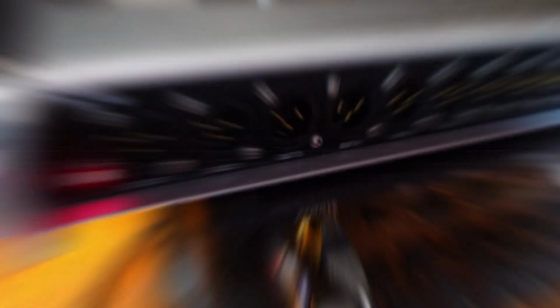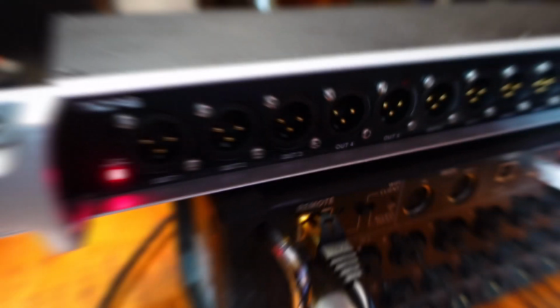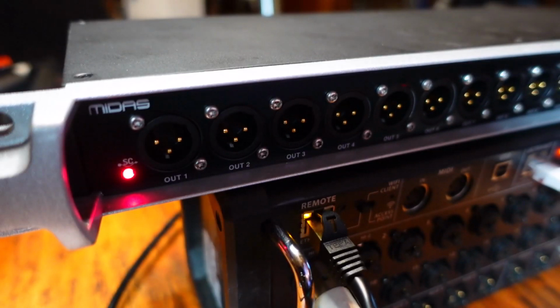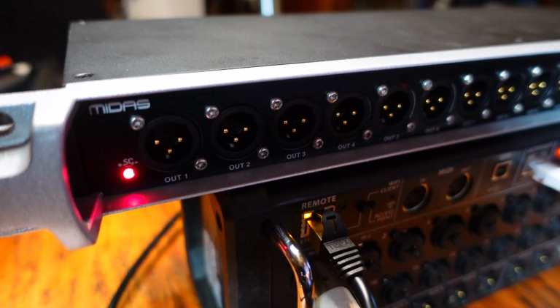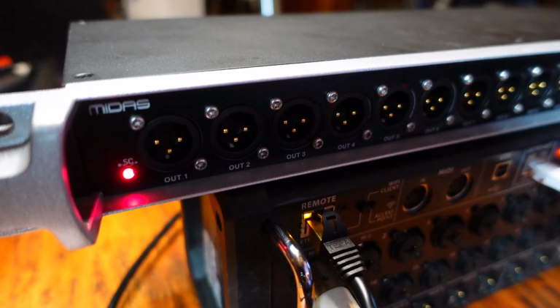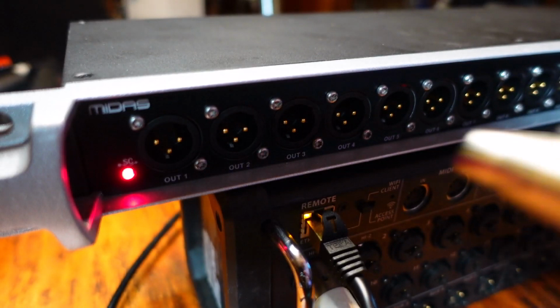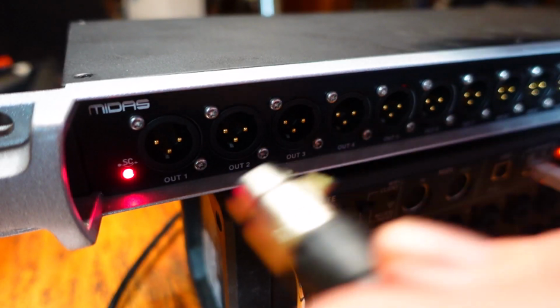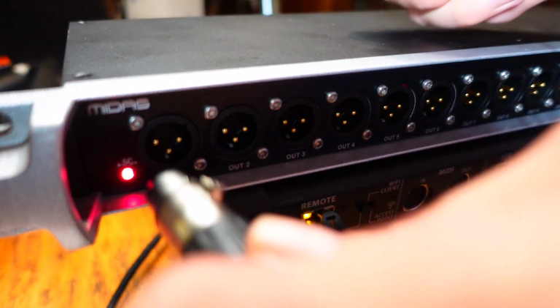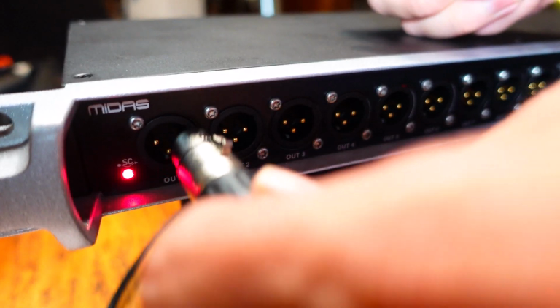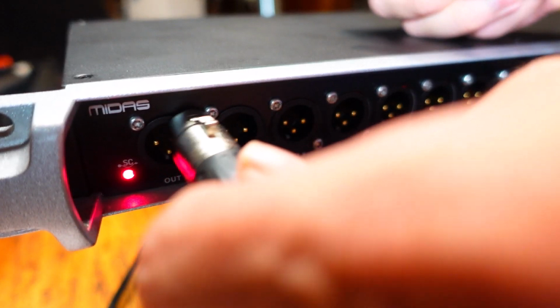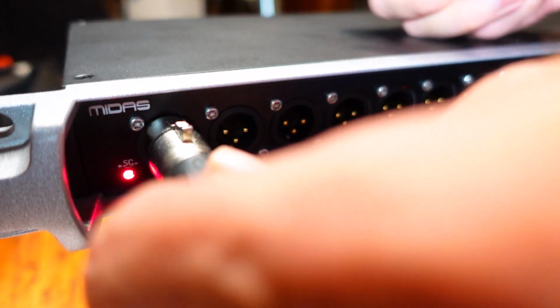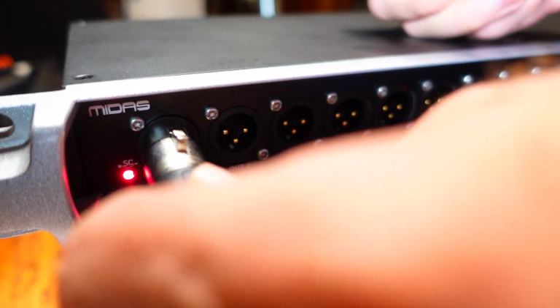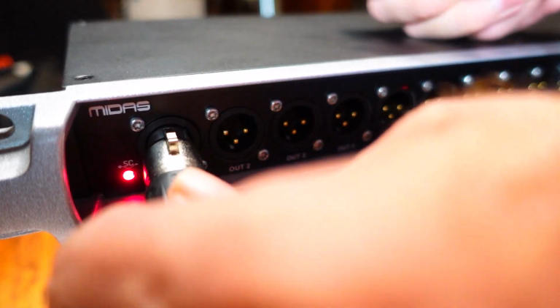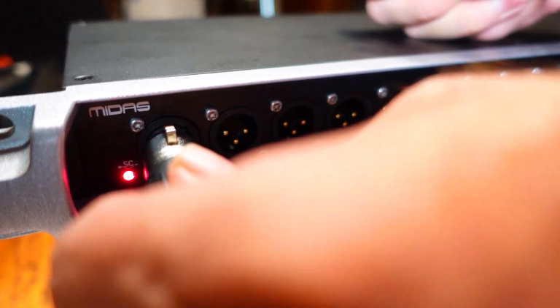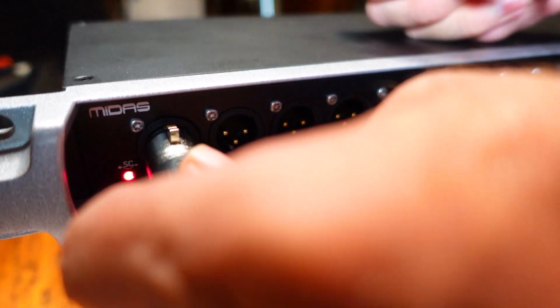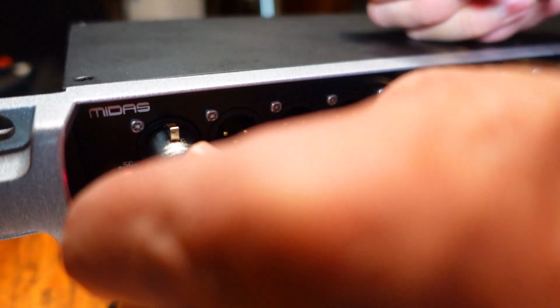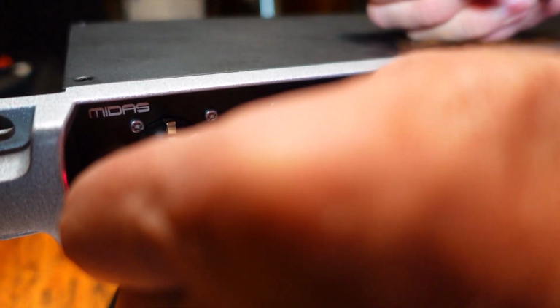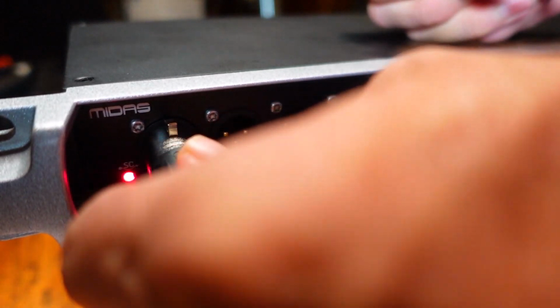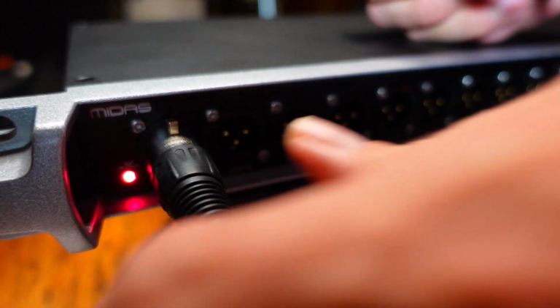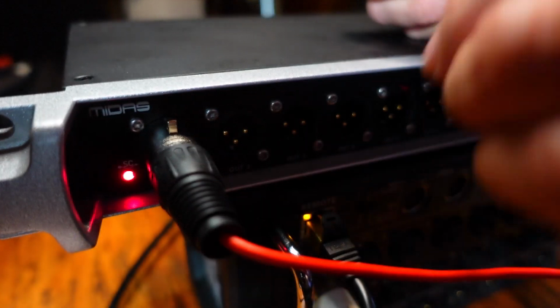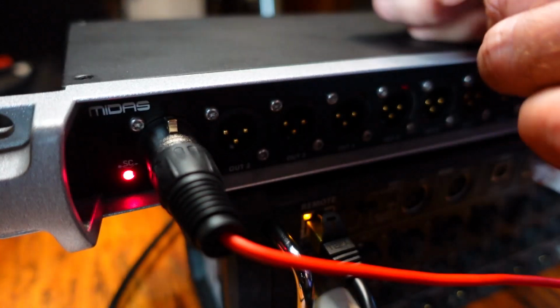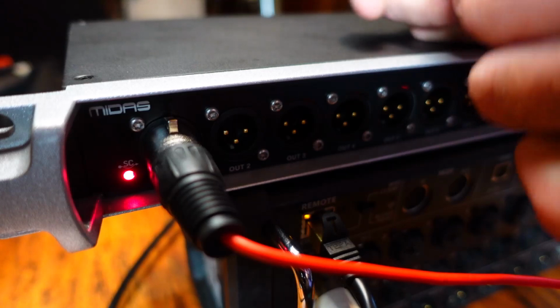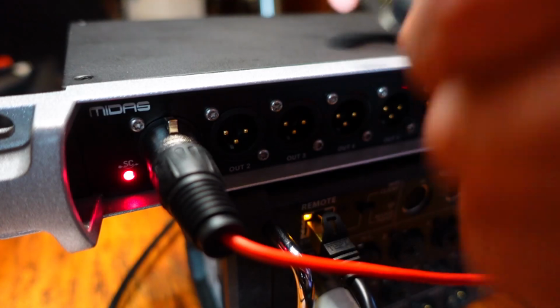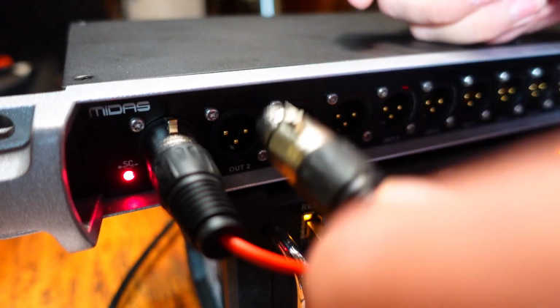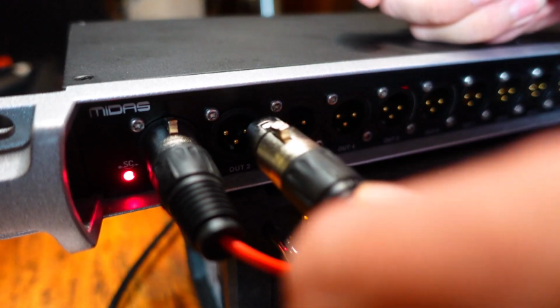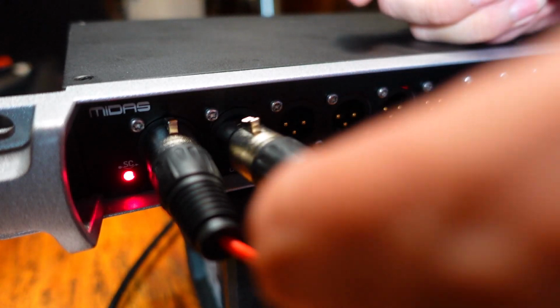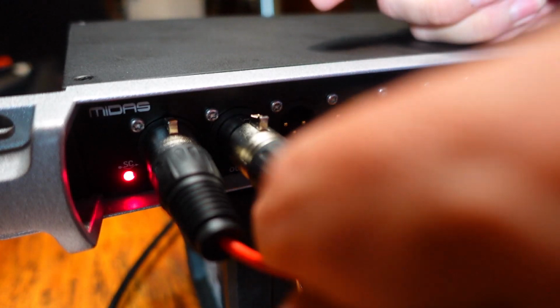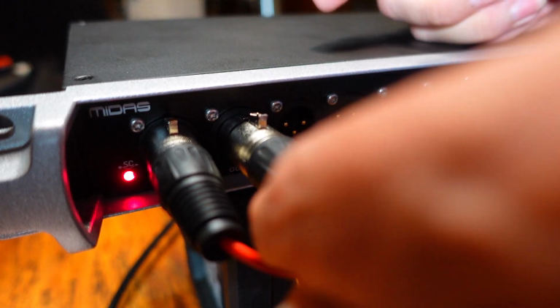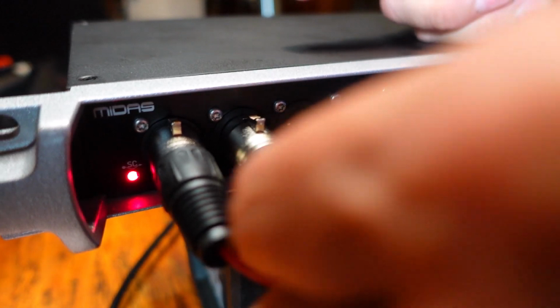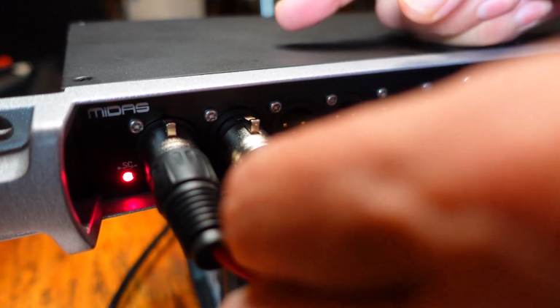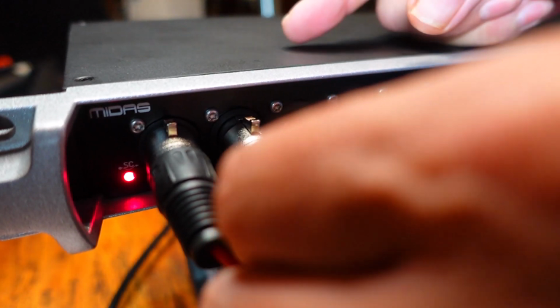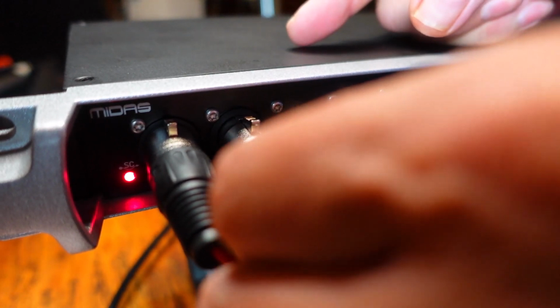Now you just need to connect your fan-to-fan audio snake from the Midas box to the house audio snake.